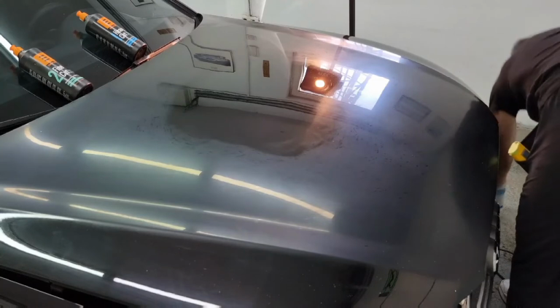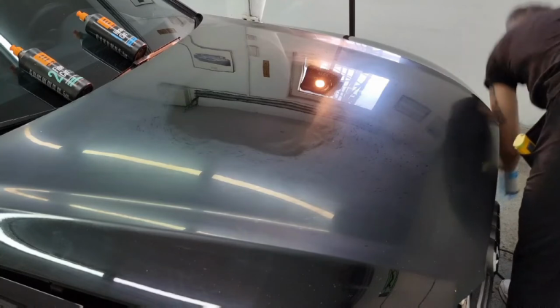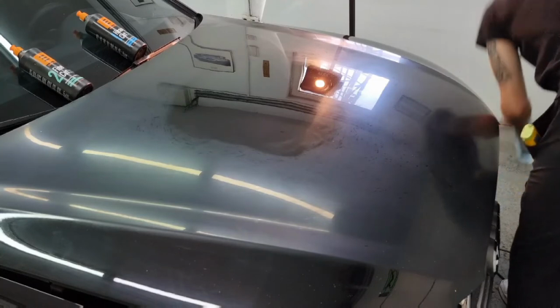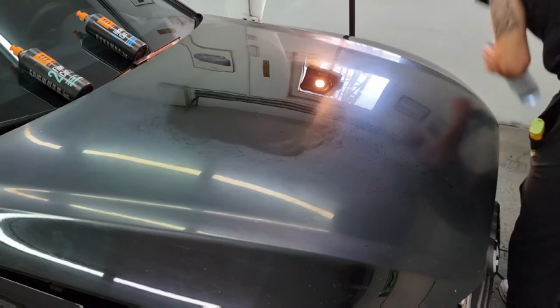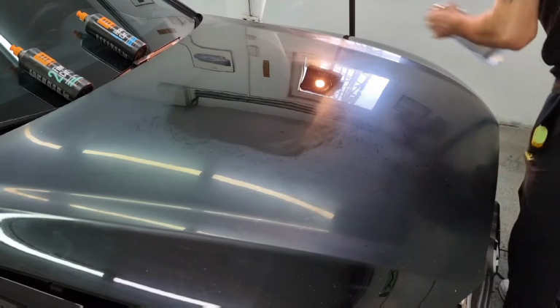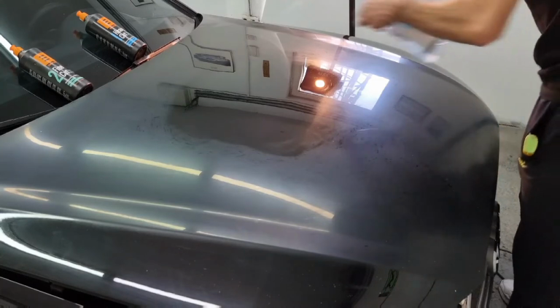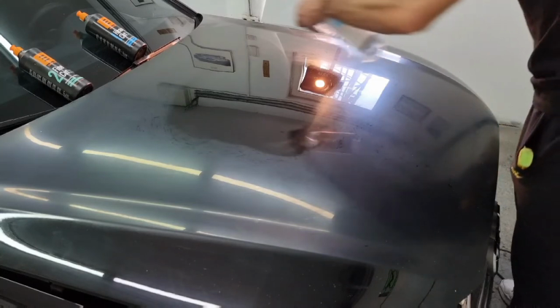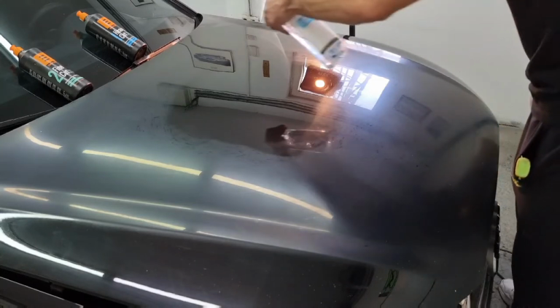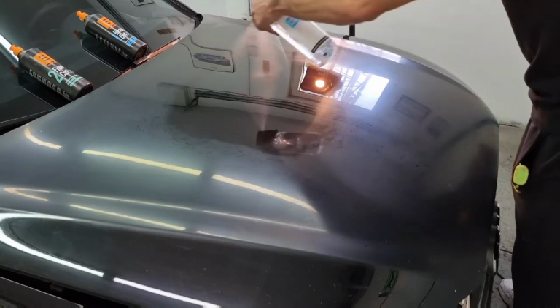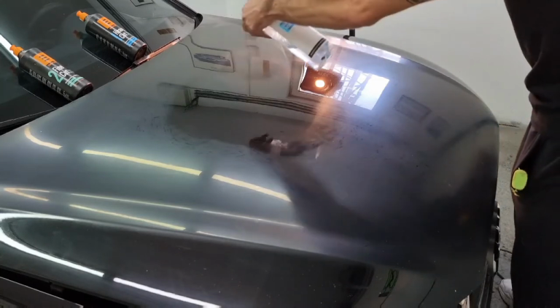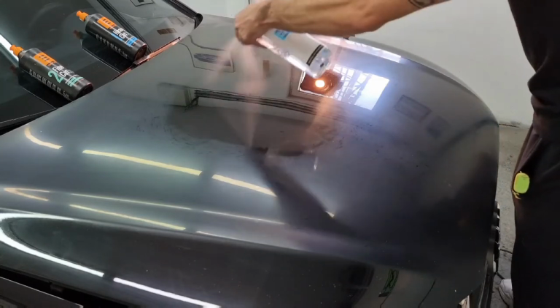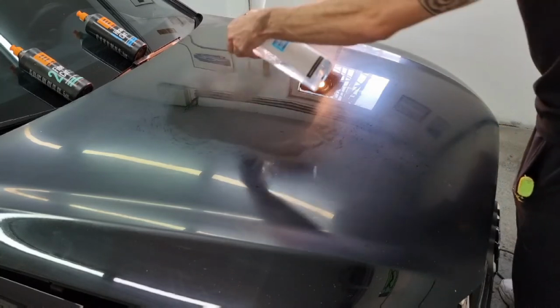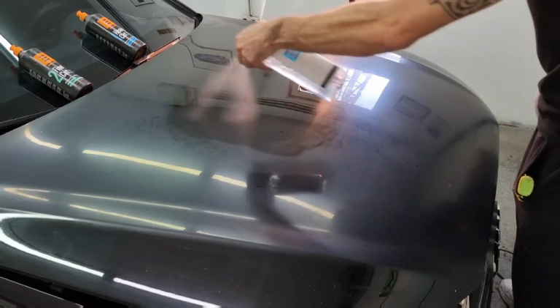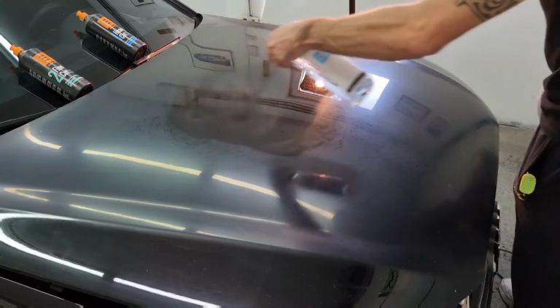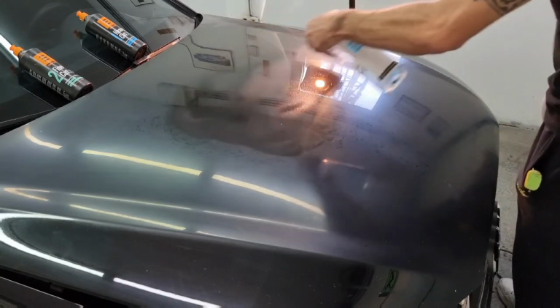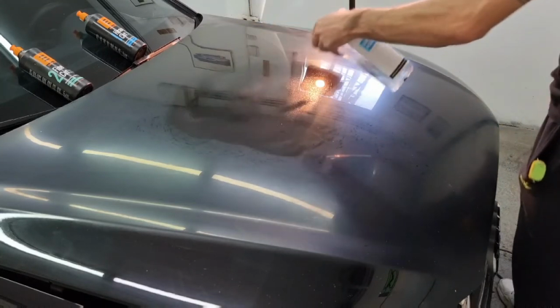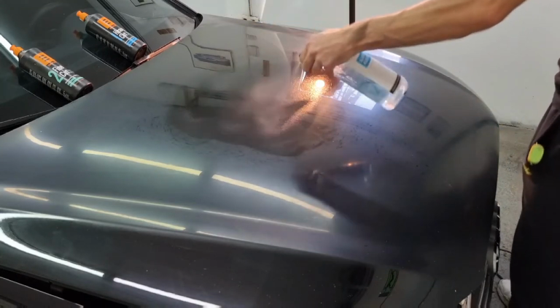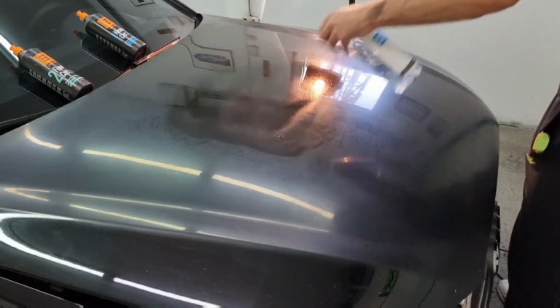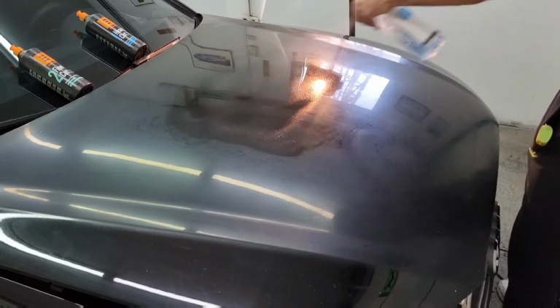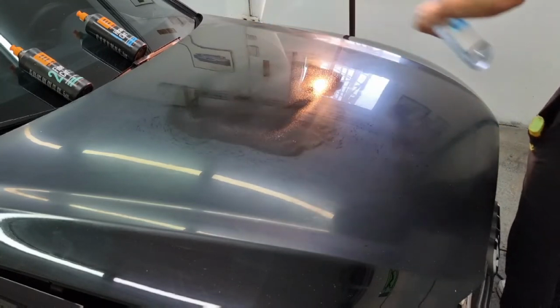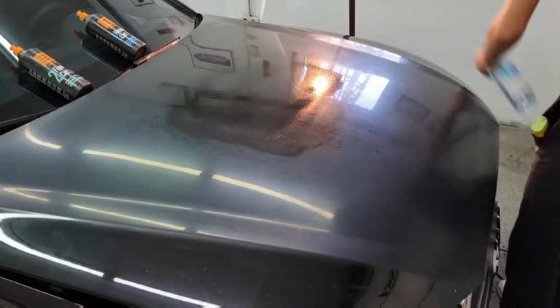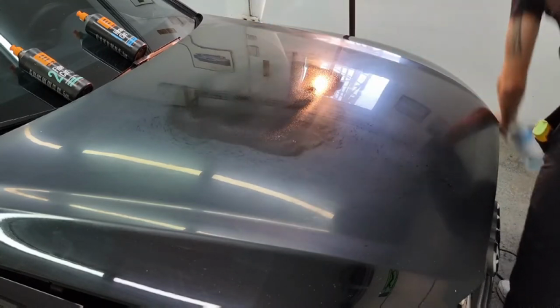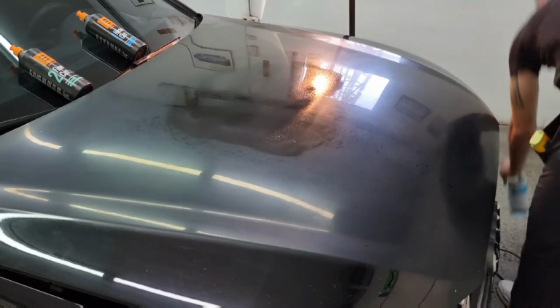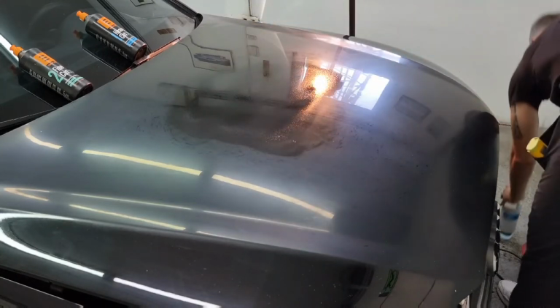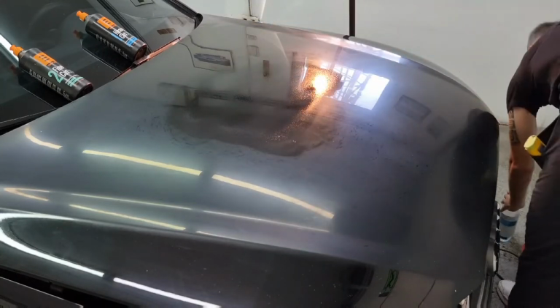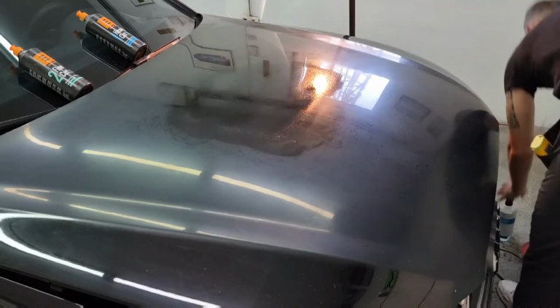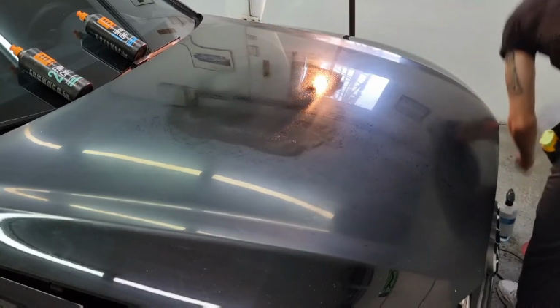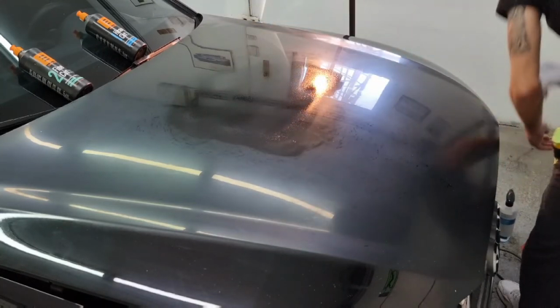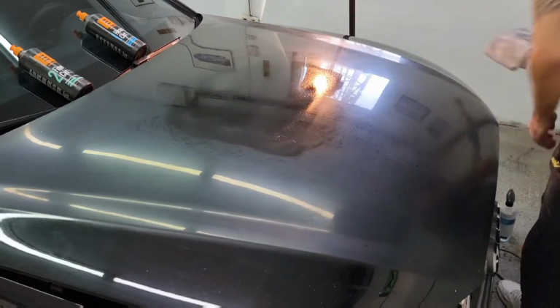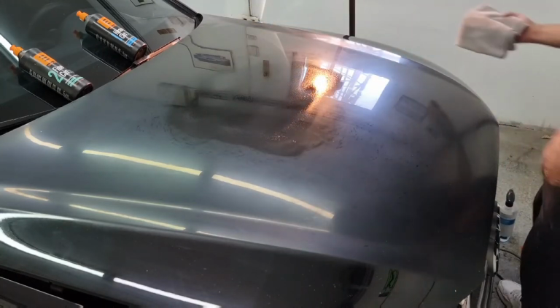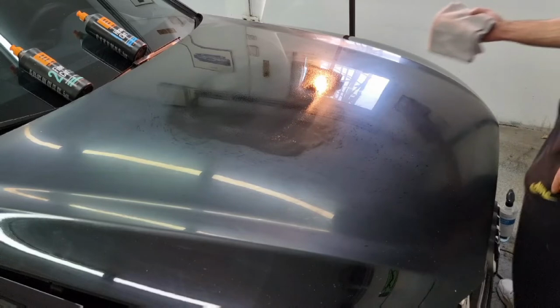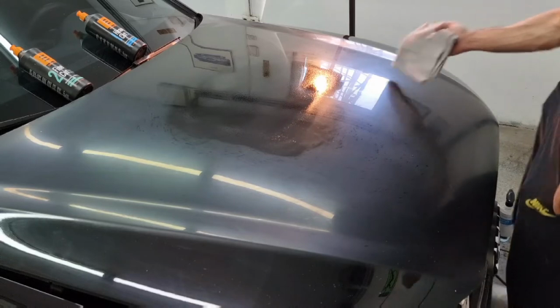Do not wipe off immediately — give it a moment and then wipe it off.